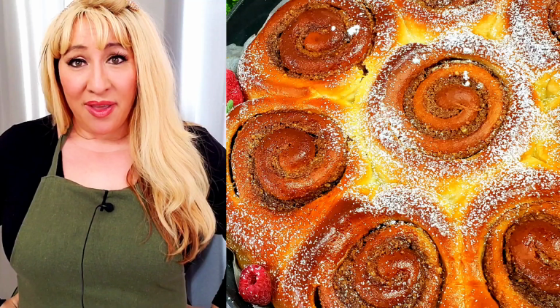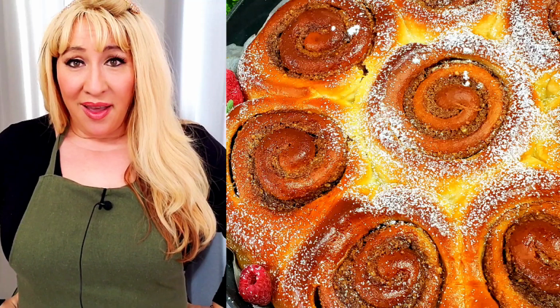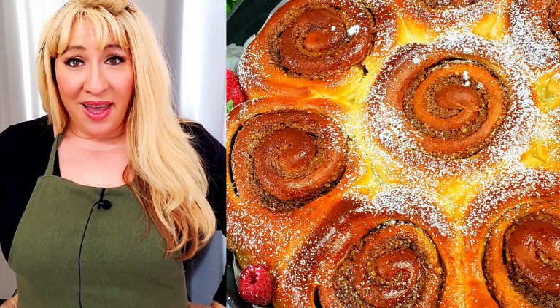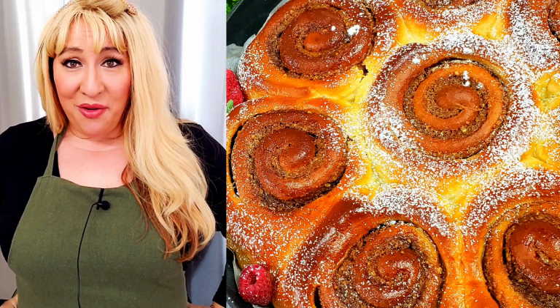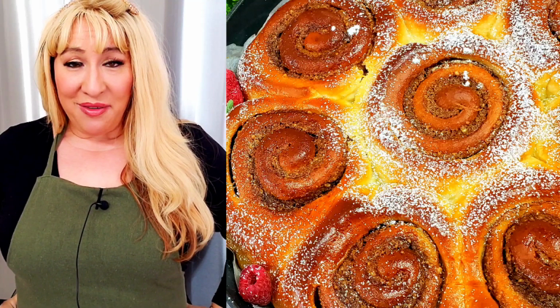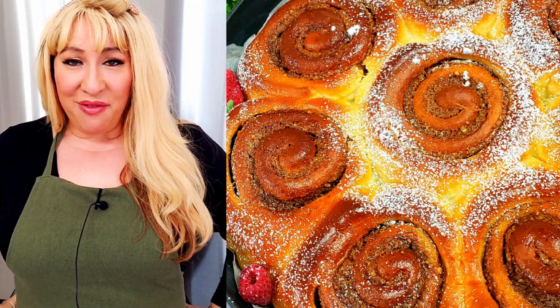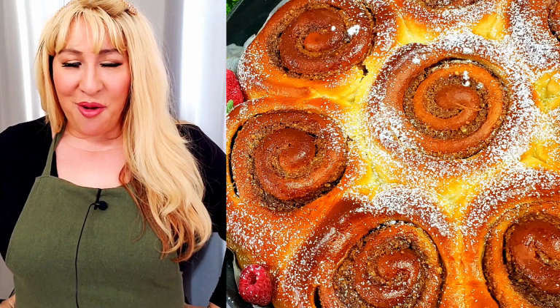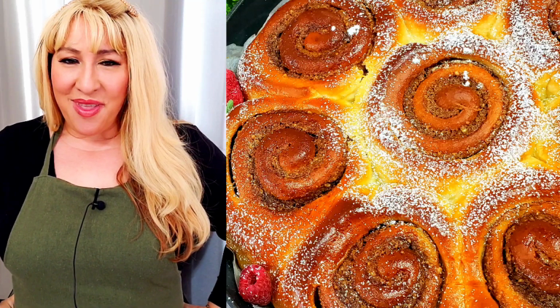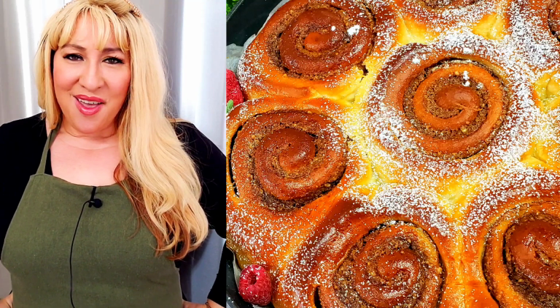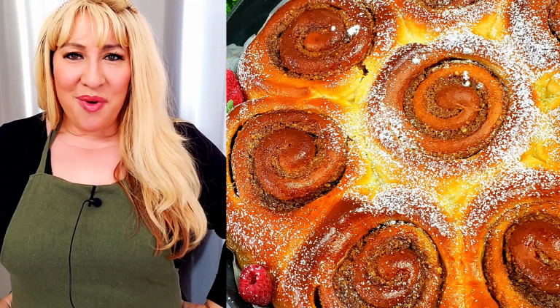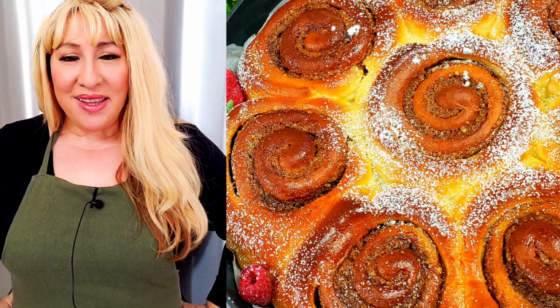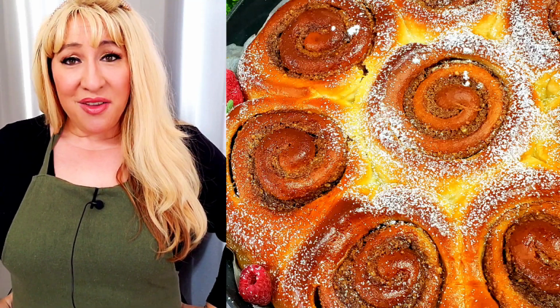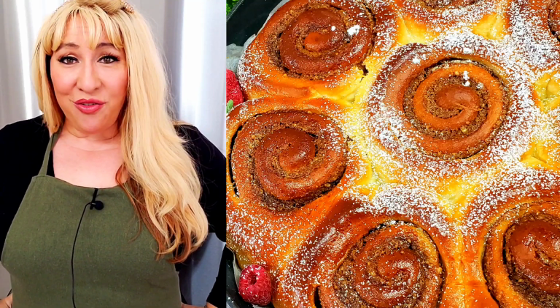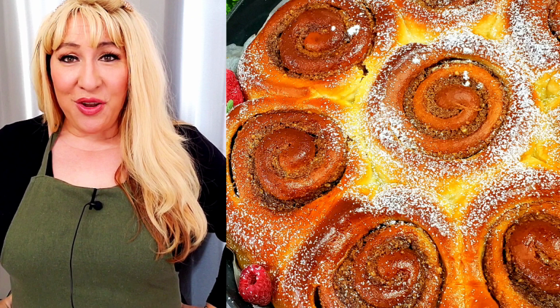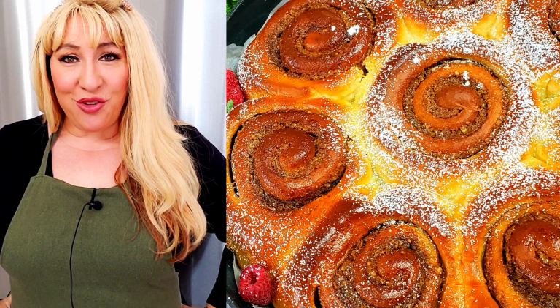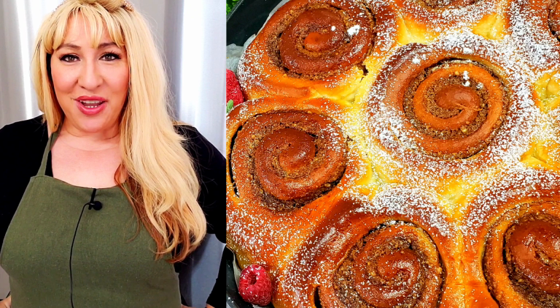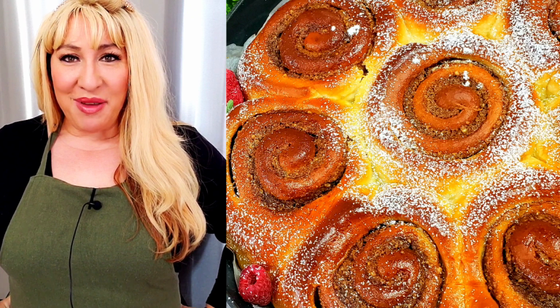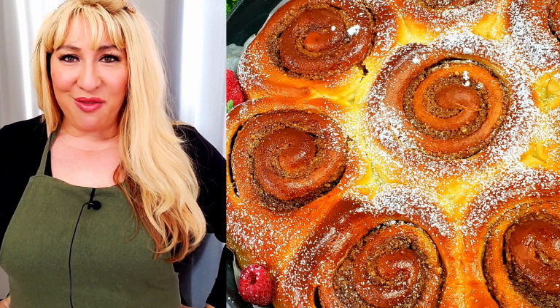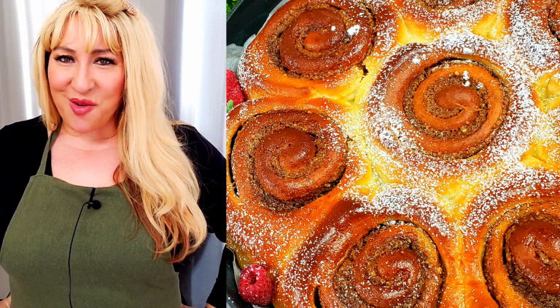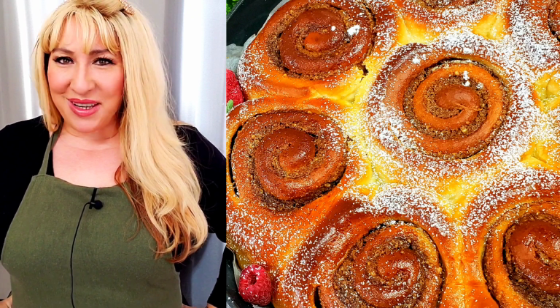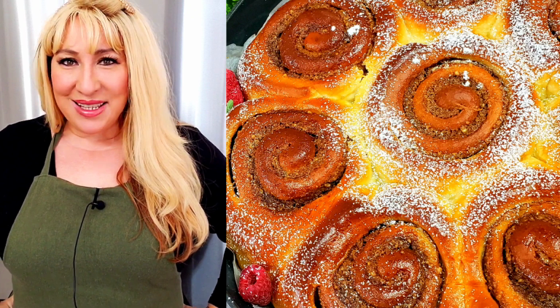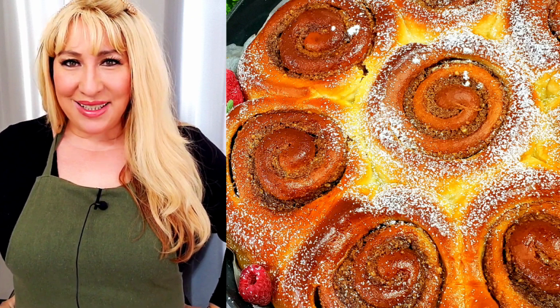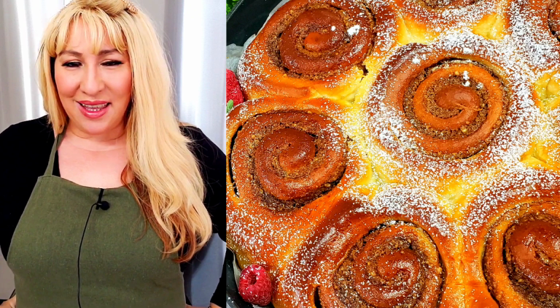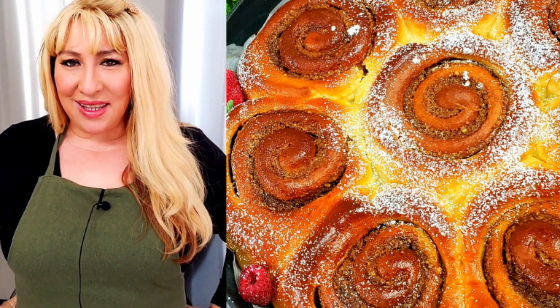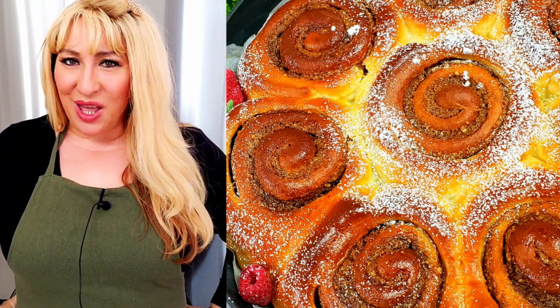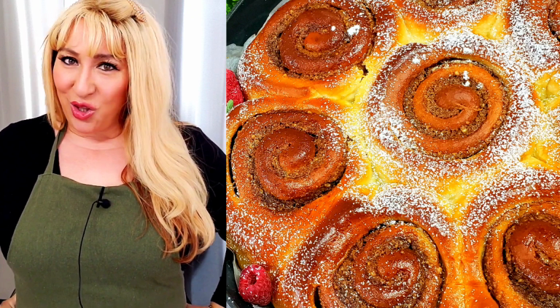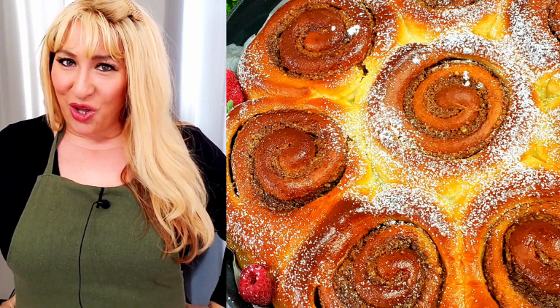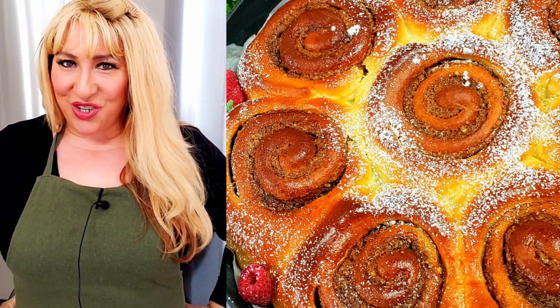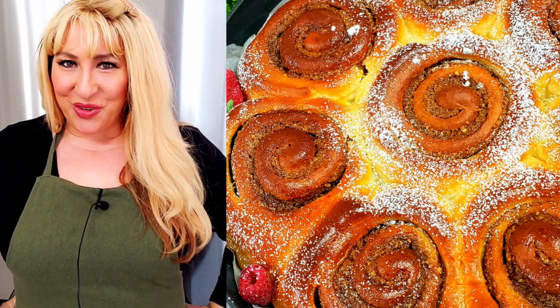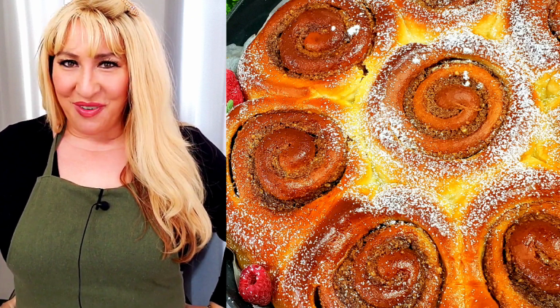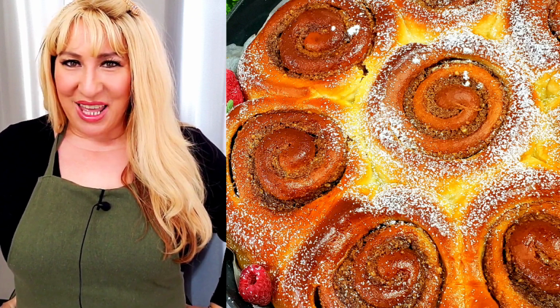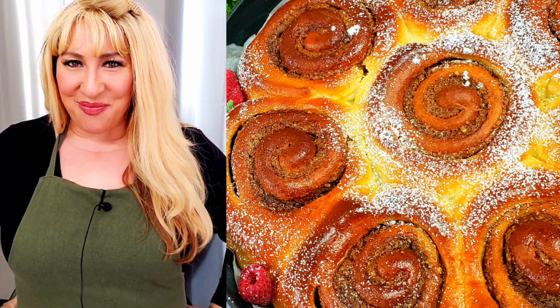Hello everyone! Today we are going to make a very delicious pastry — stay with me!